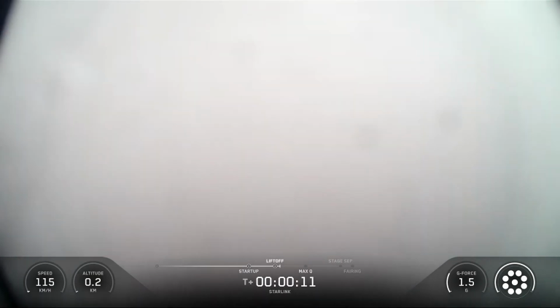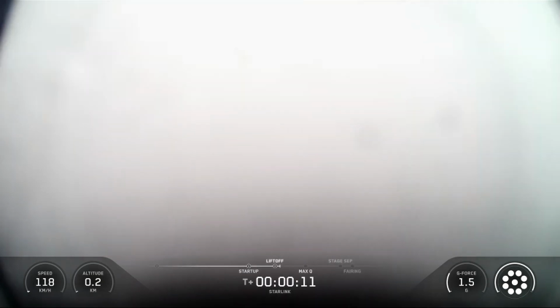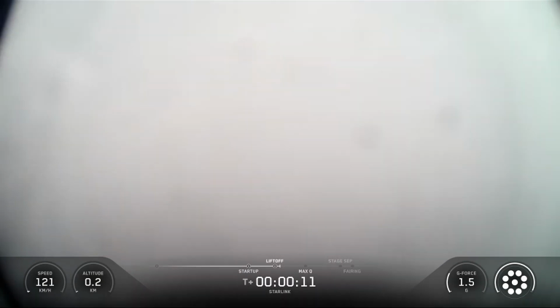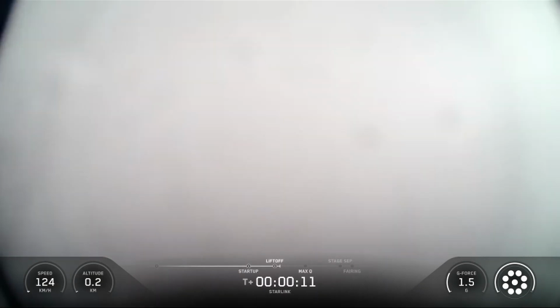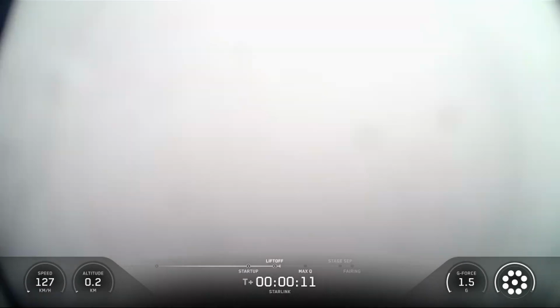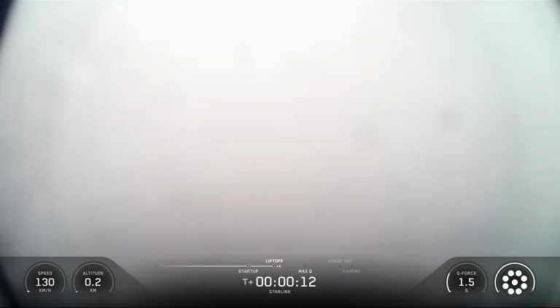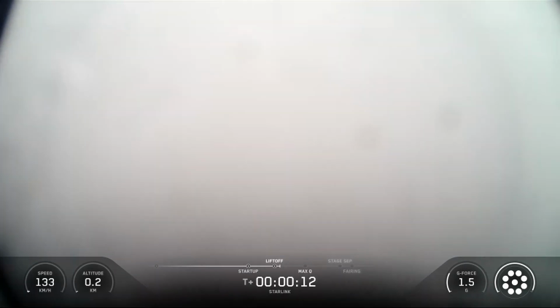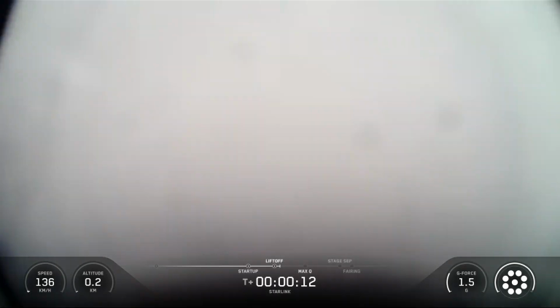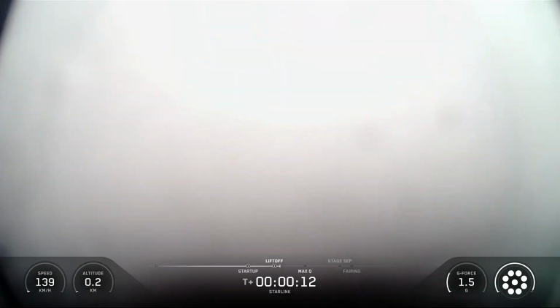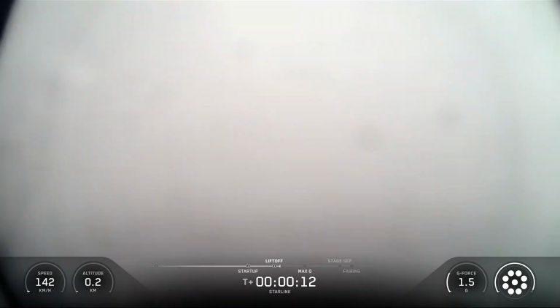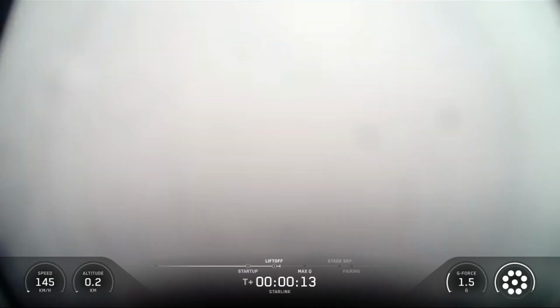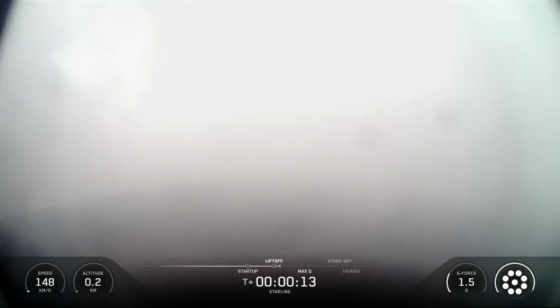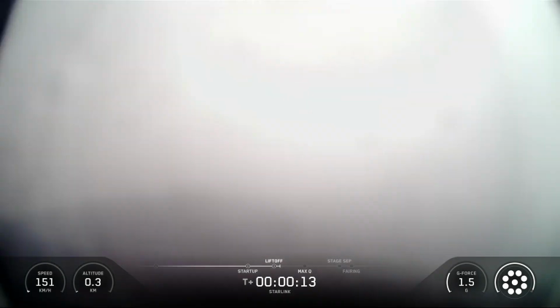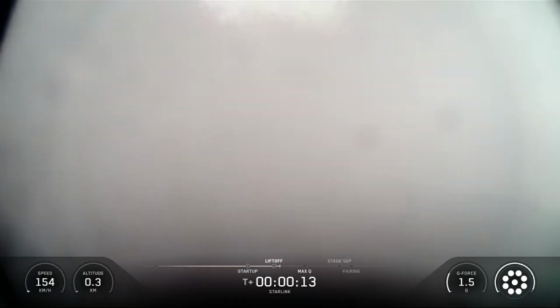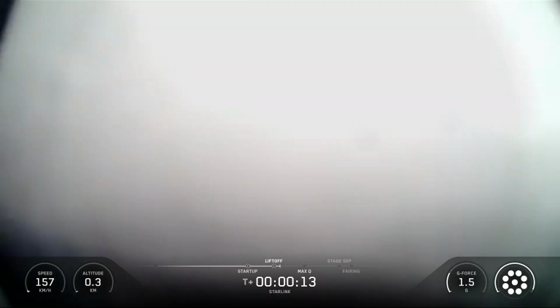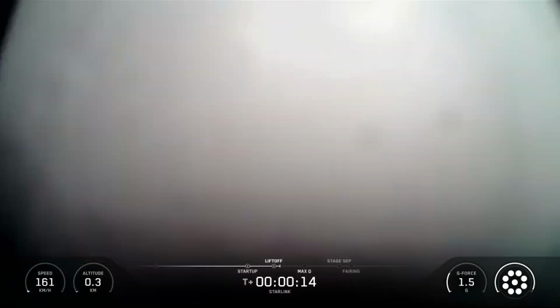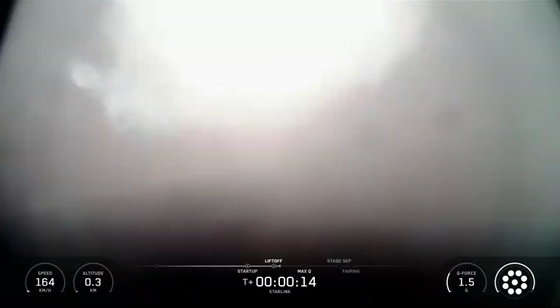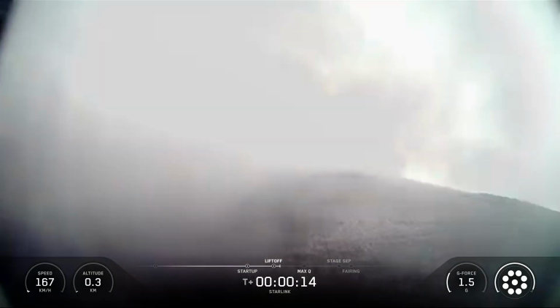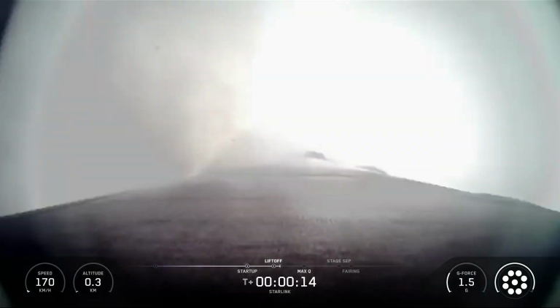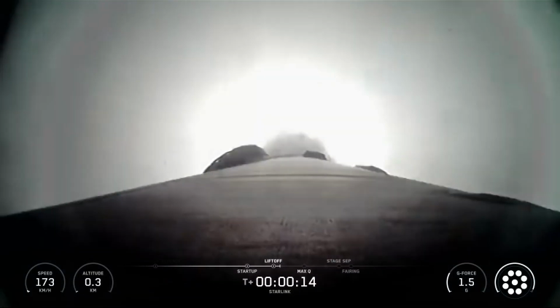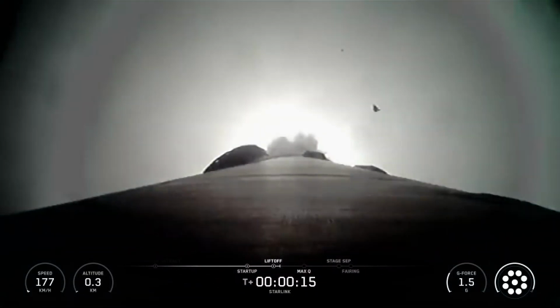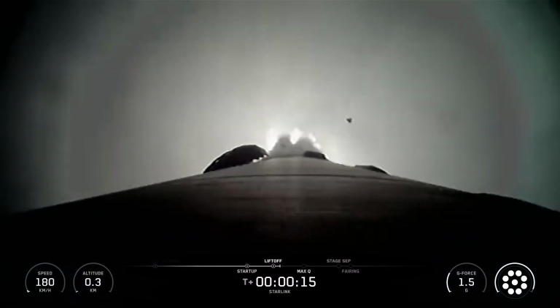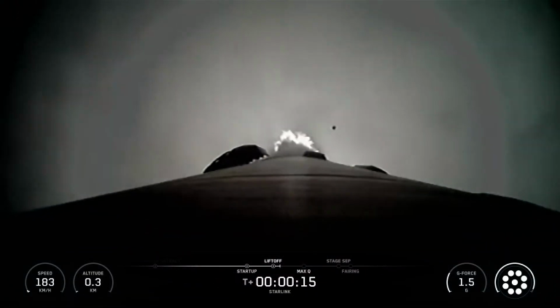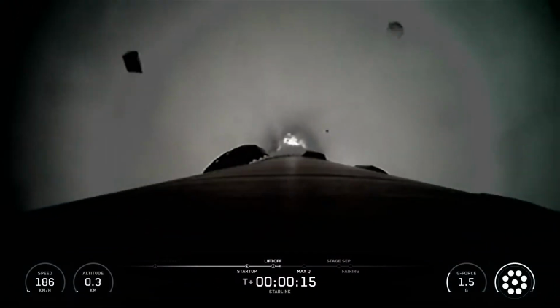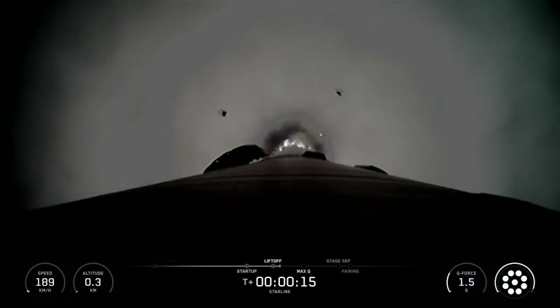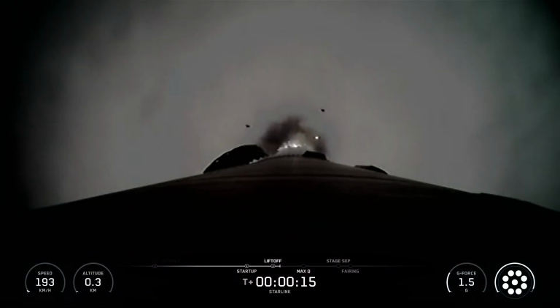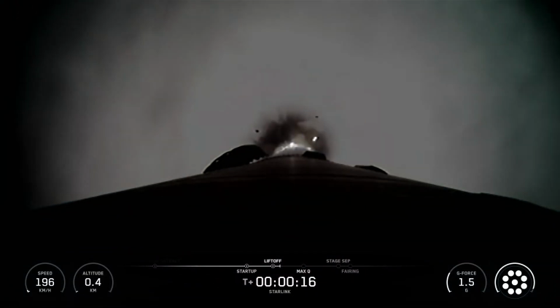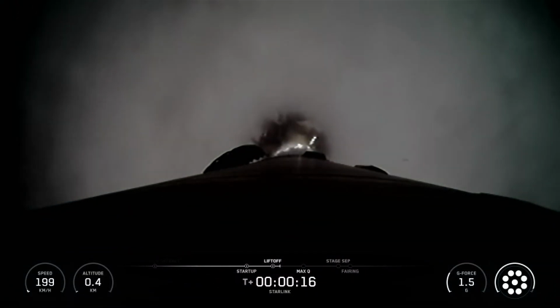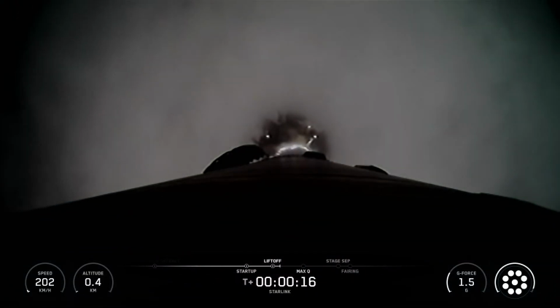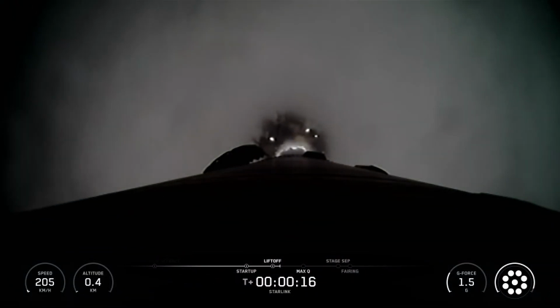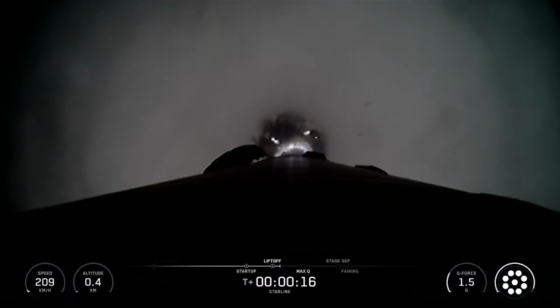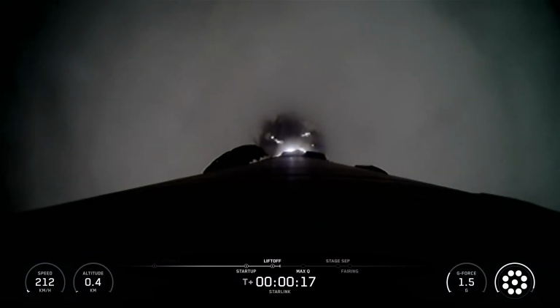Falcon 9 is pitching downrange. Chamber pressures are nominal.